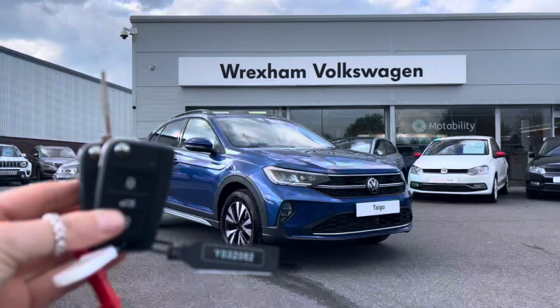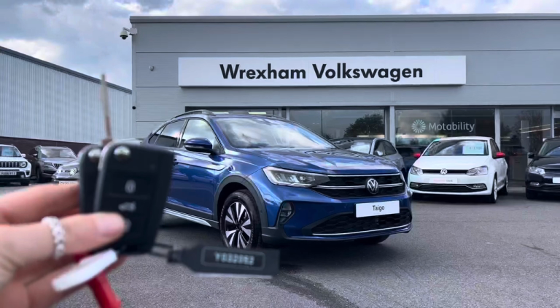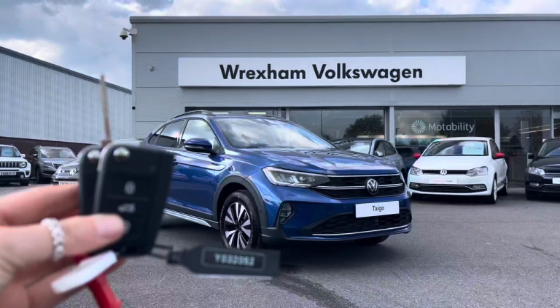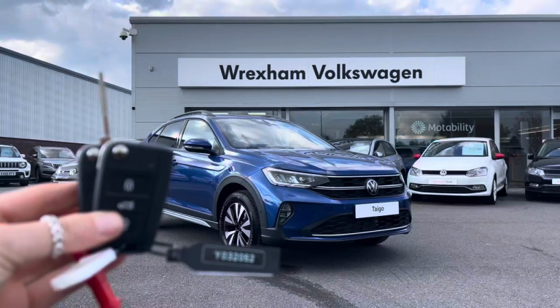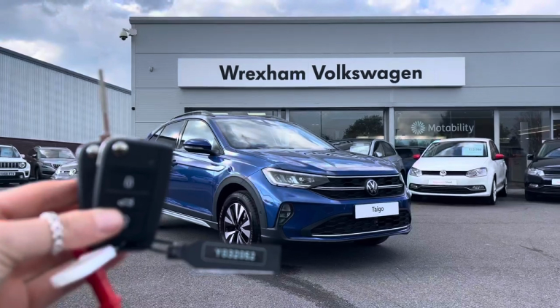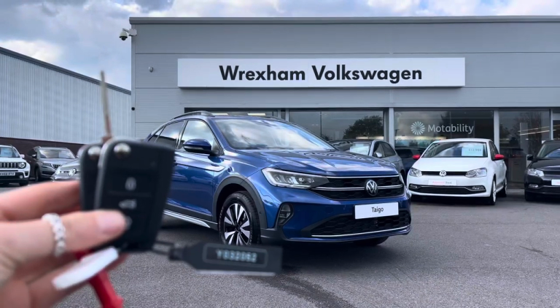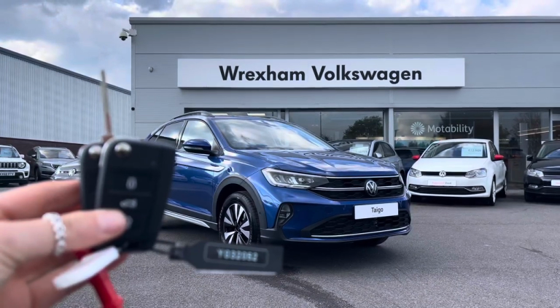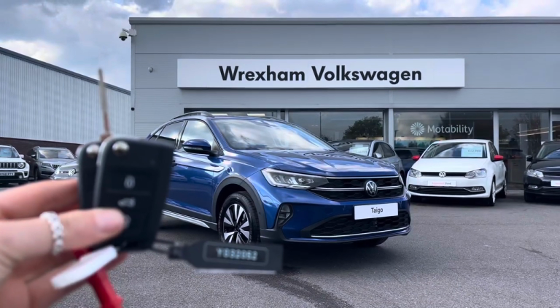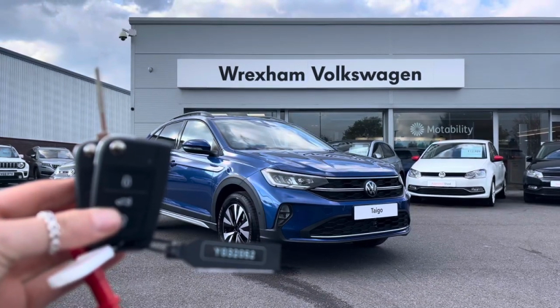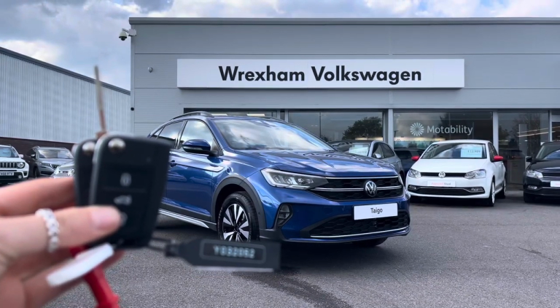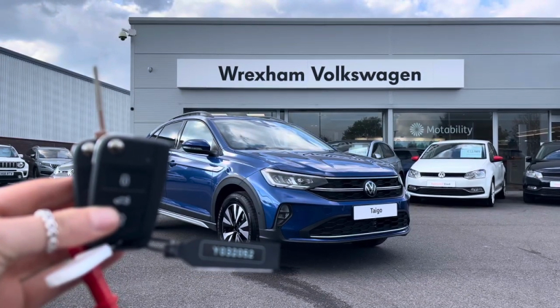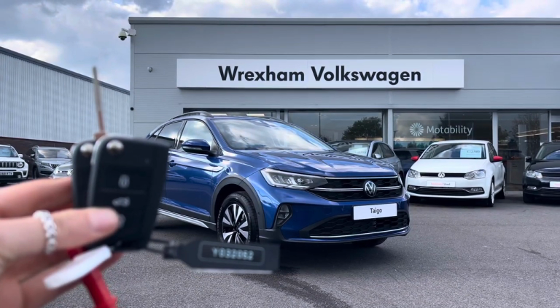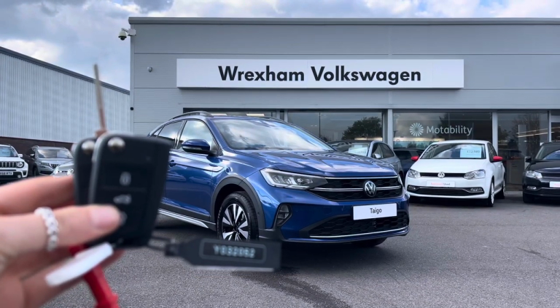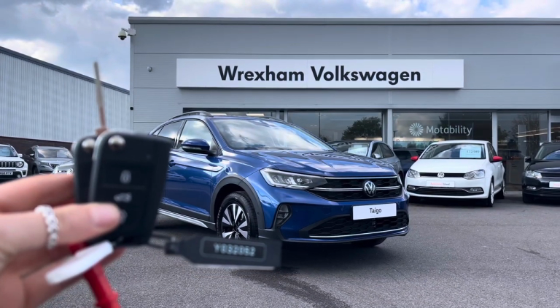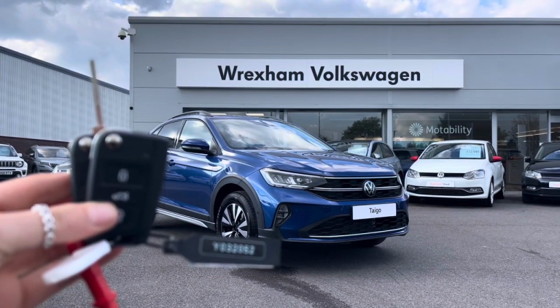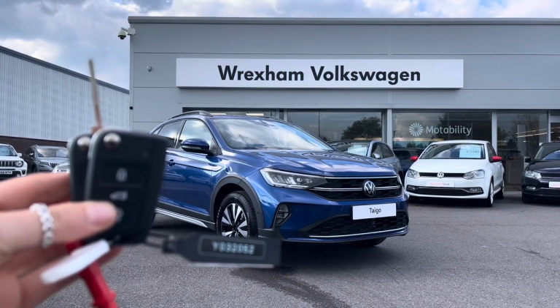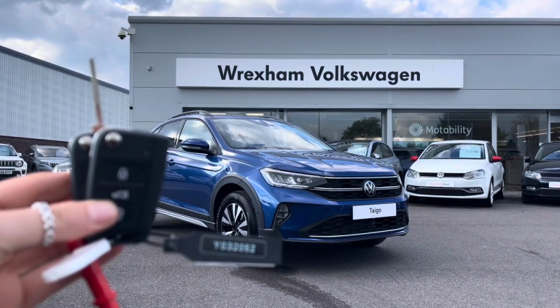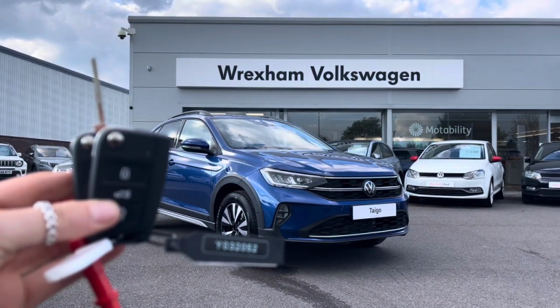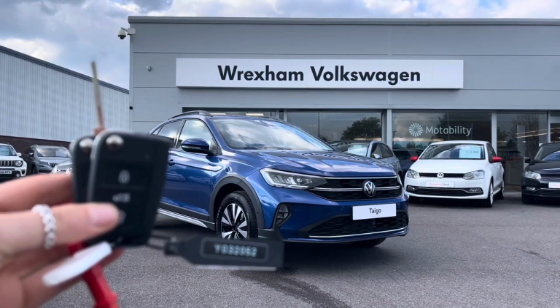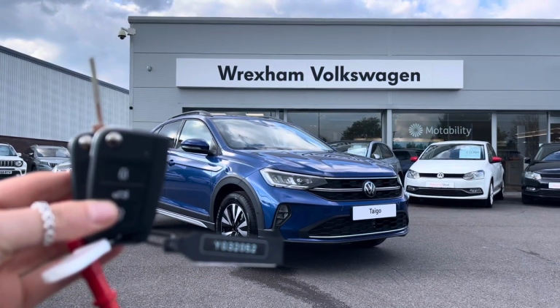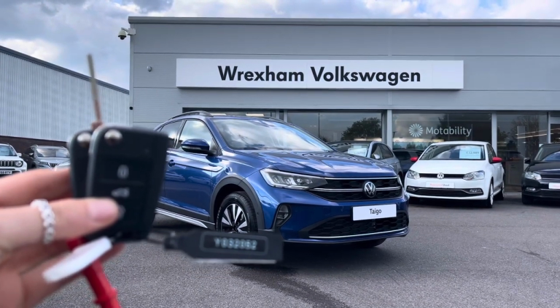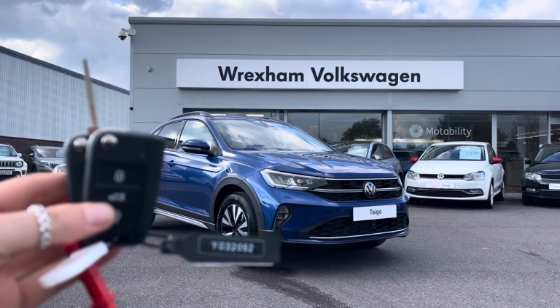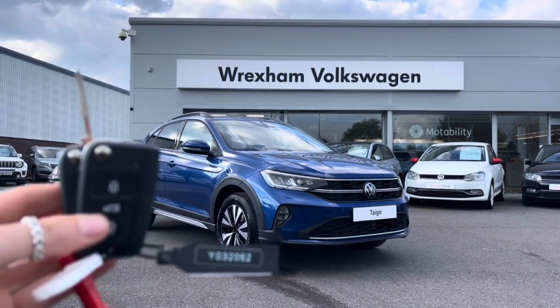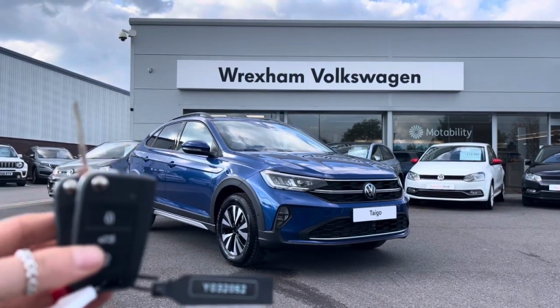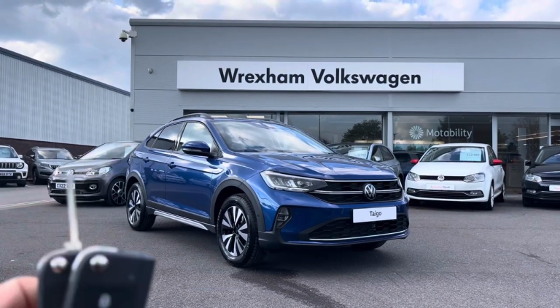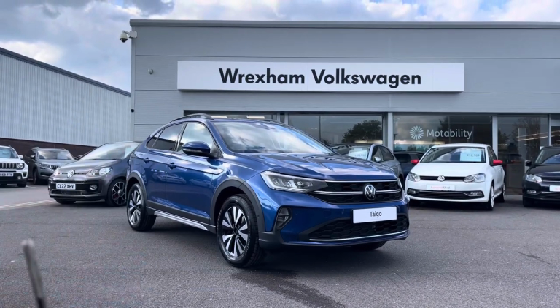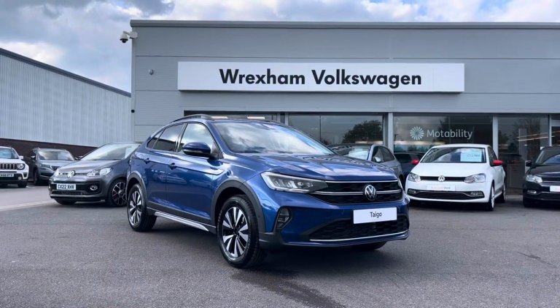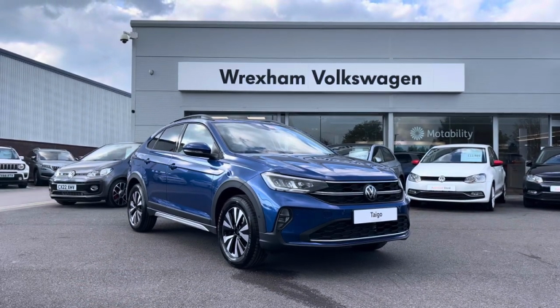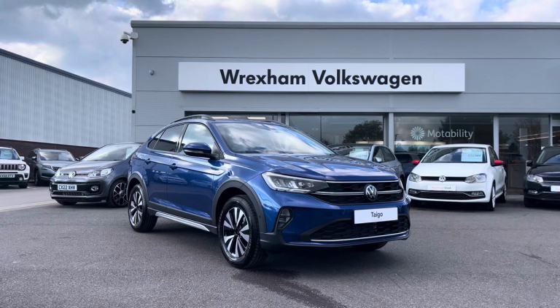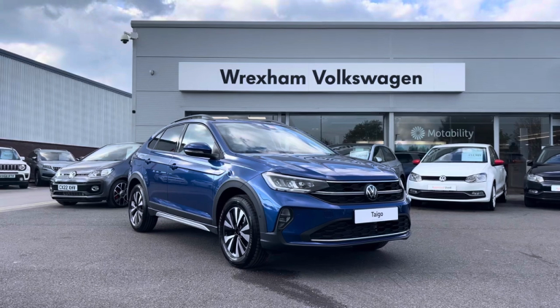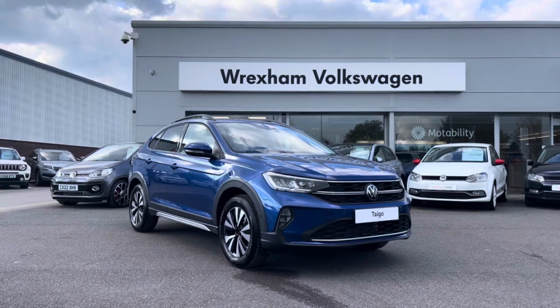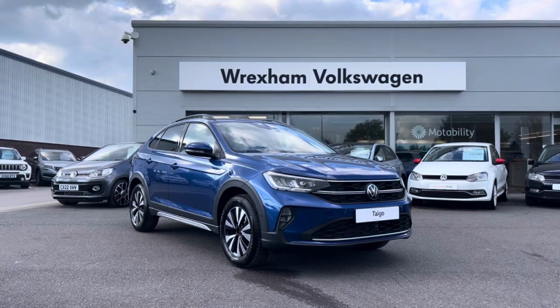Hi and welcome to Wrexham Volkswagen. Don't forget to hit the like button and subscribe to our channel so you never miss a video.